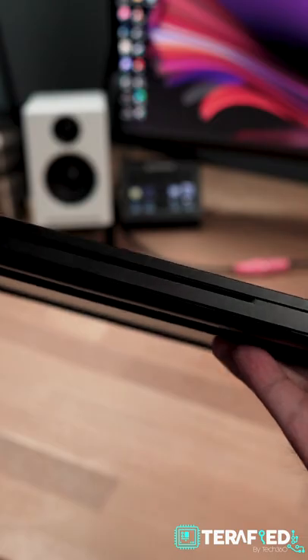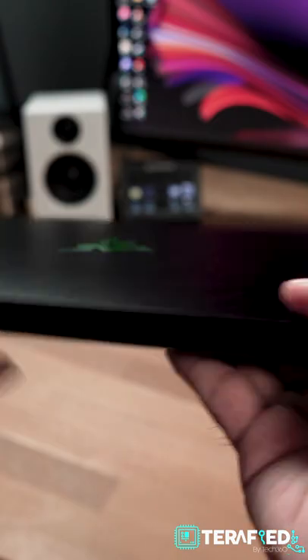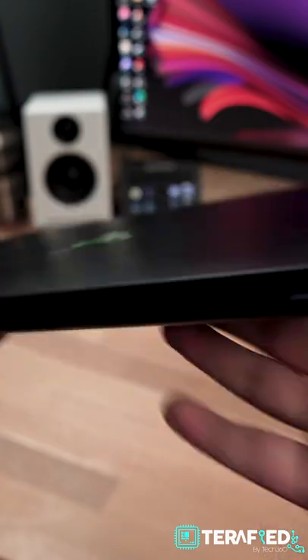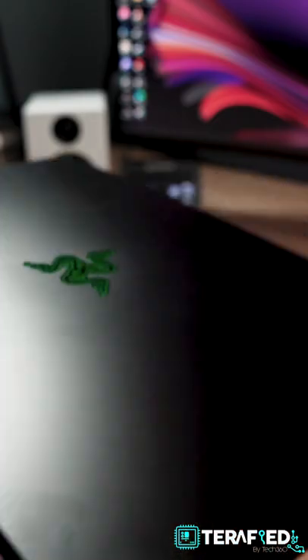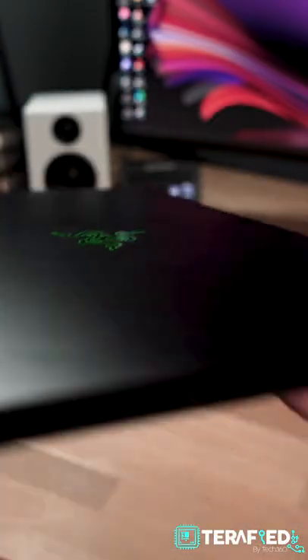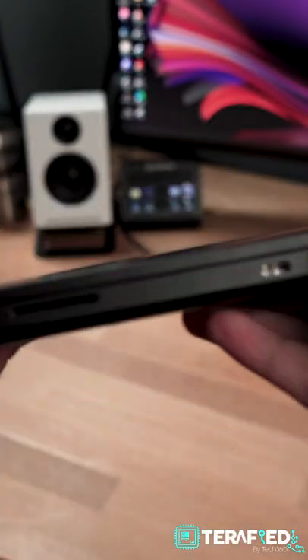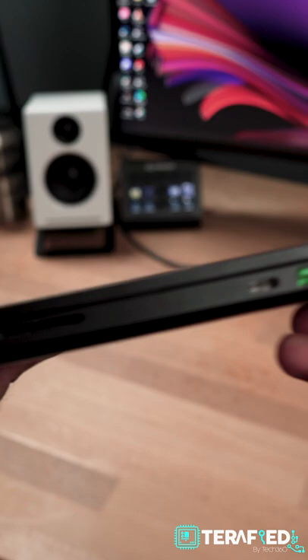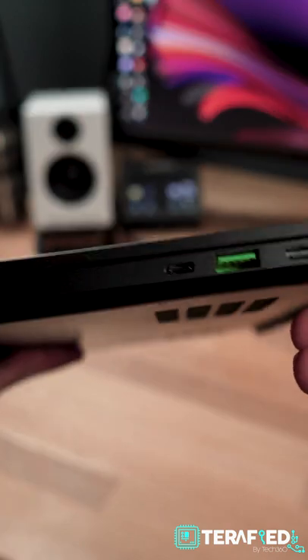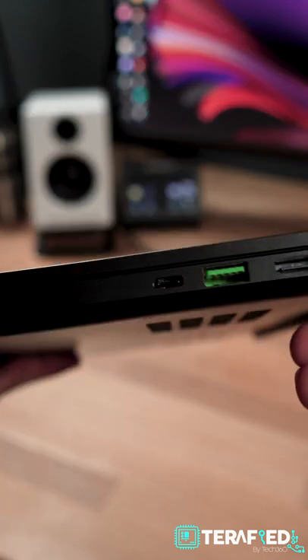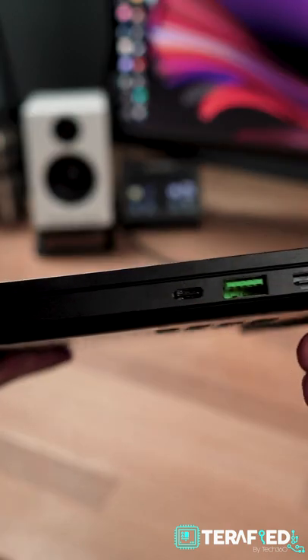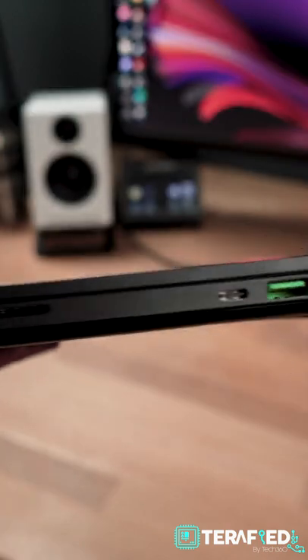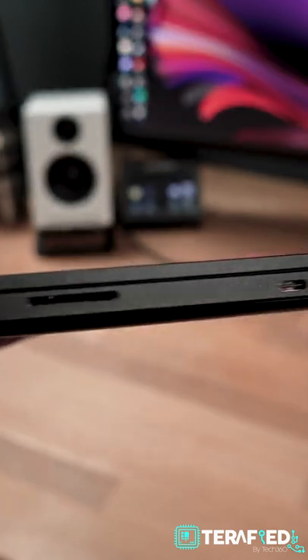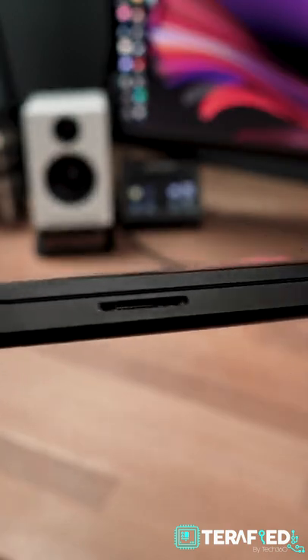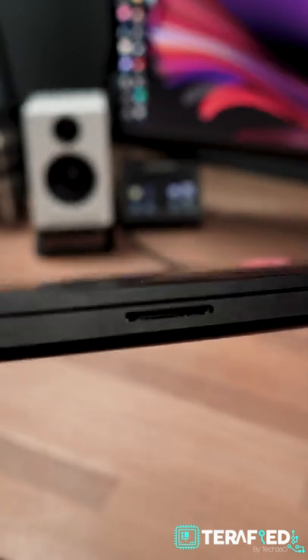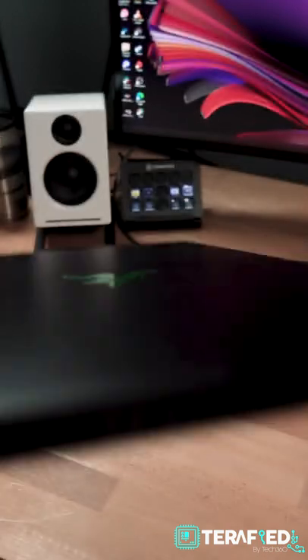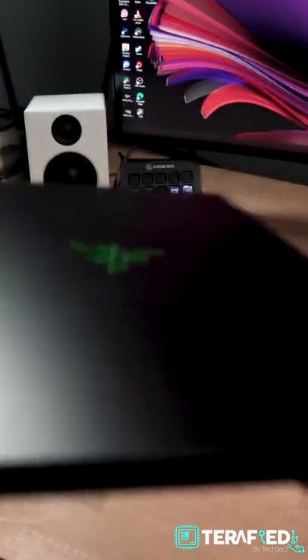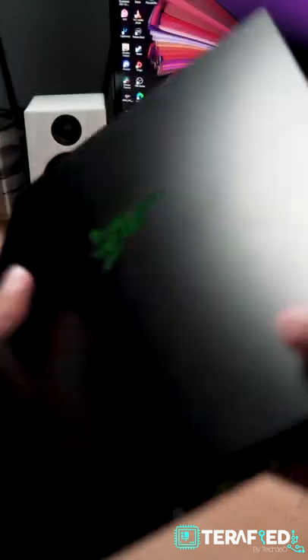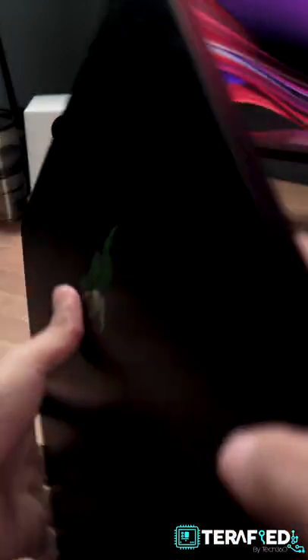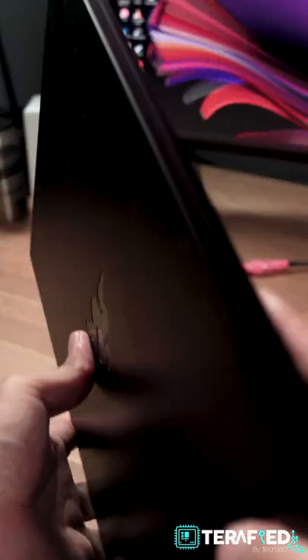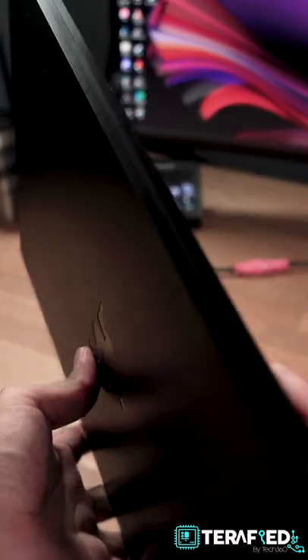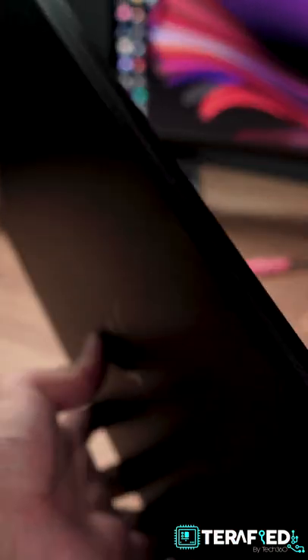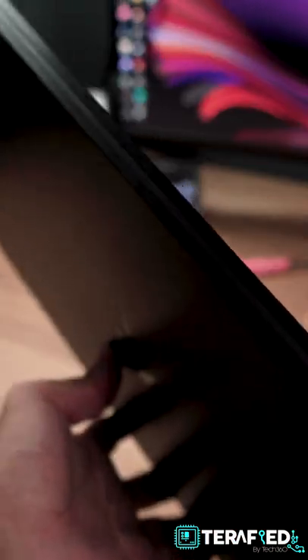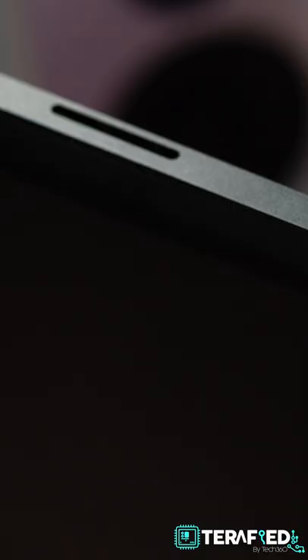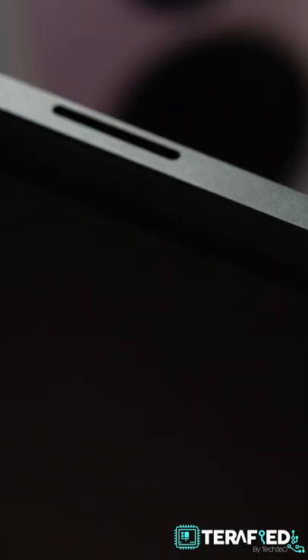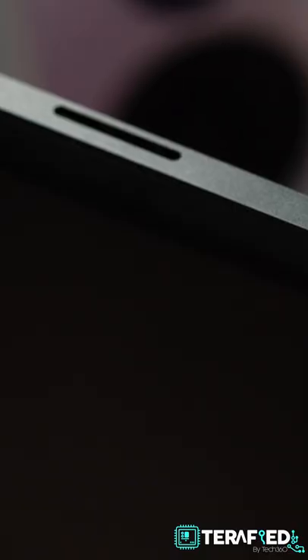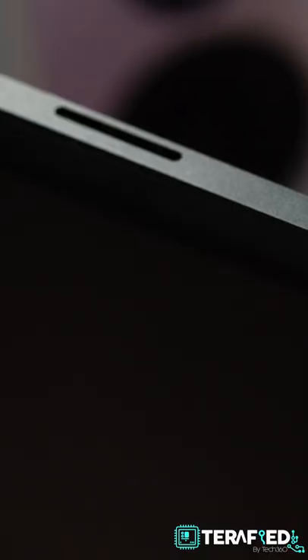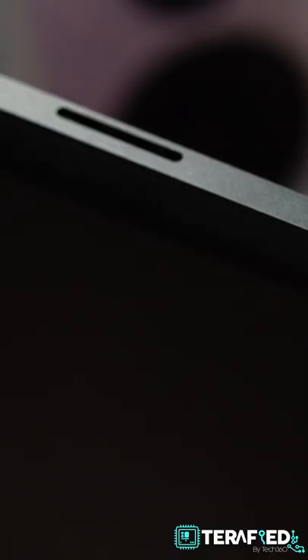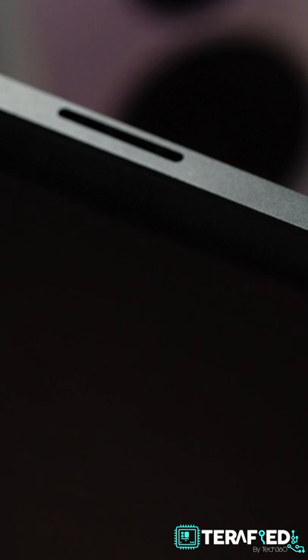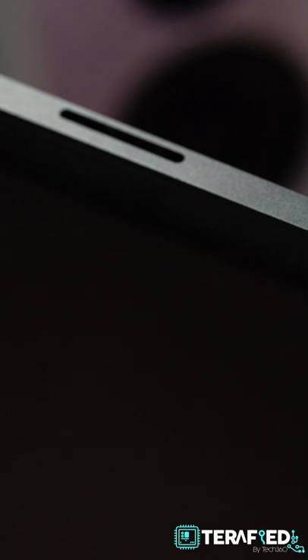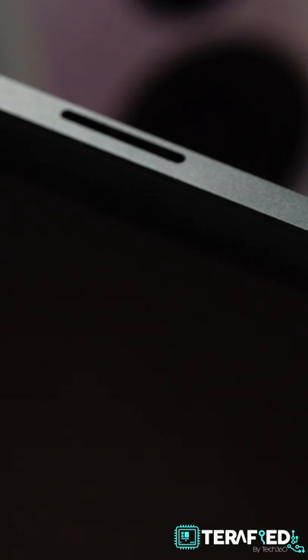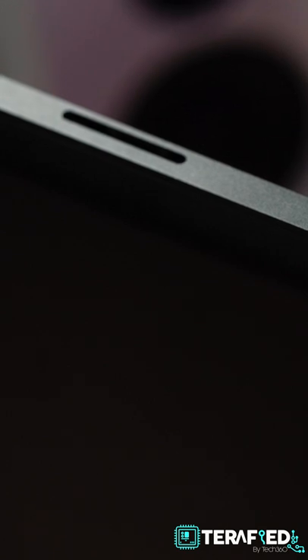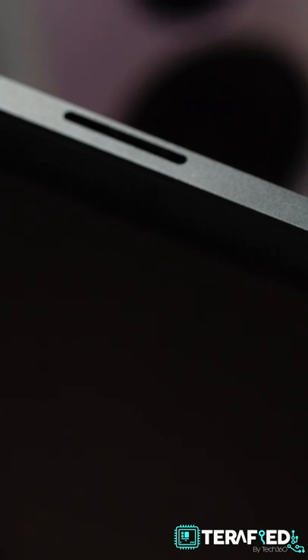Not to mention that you have a variety of ports to suit all the various peripherals and accessories that you might have, including a UHS Pre-SD card reader.